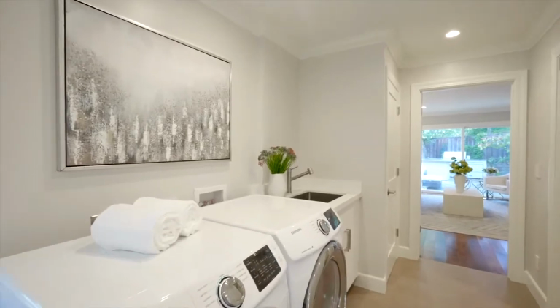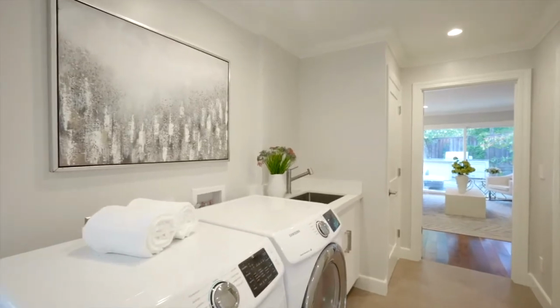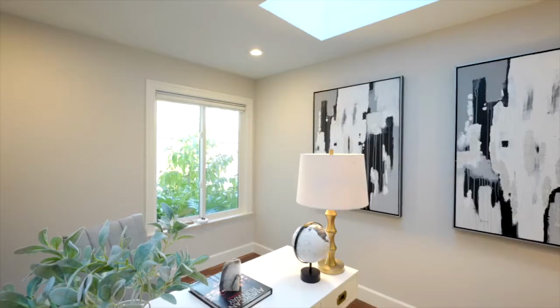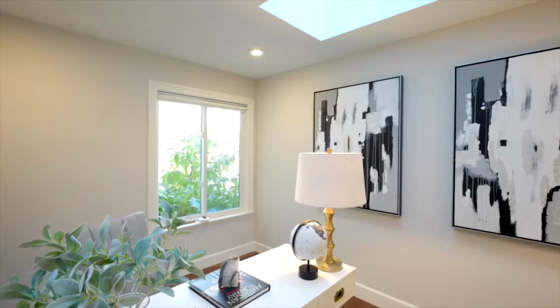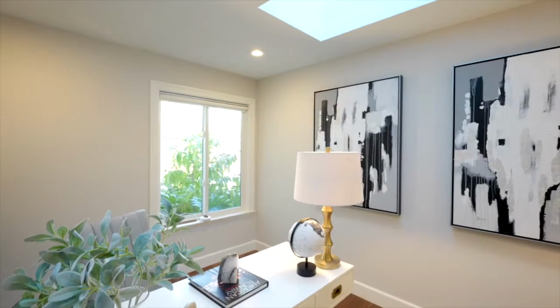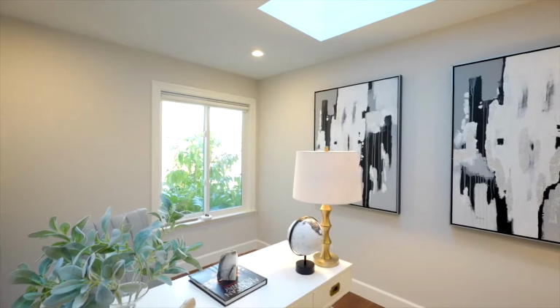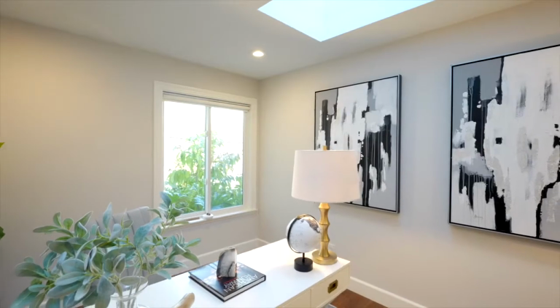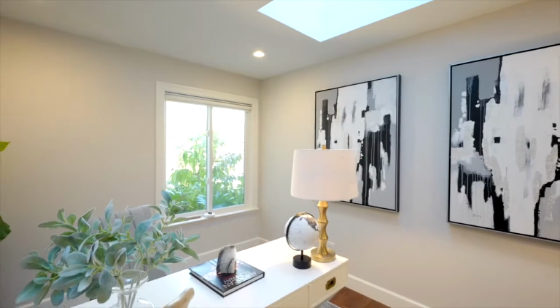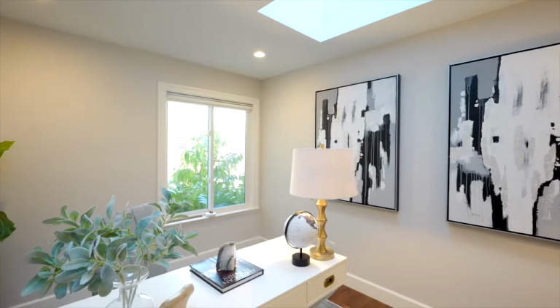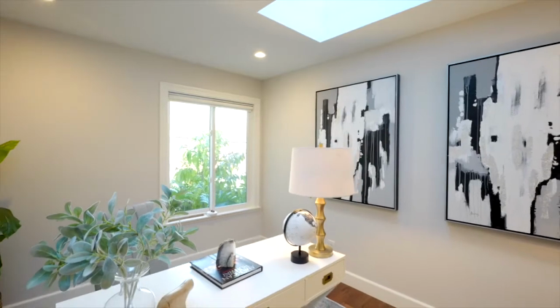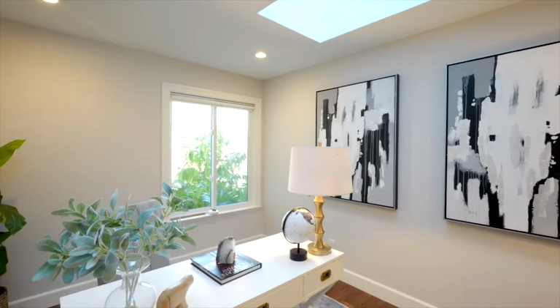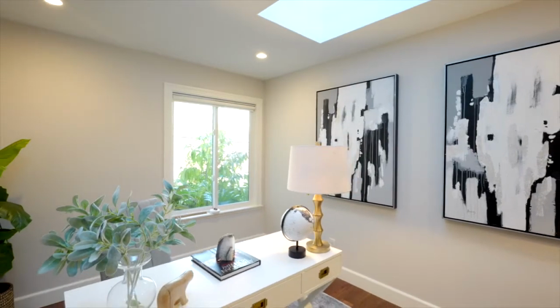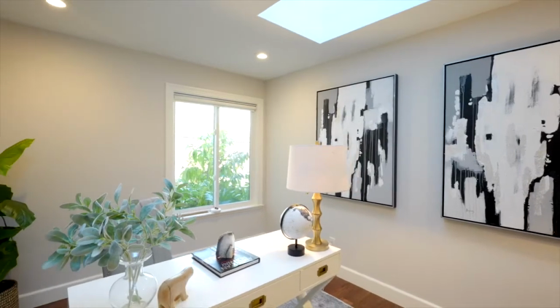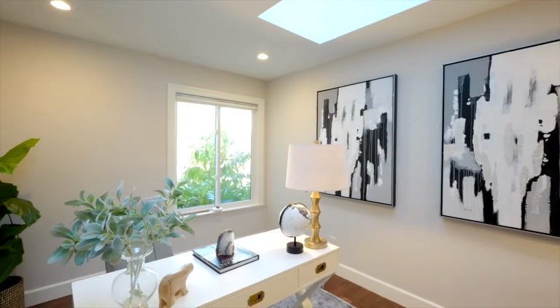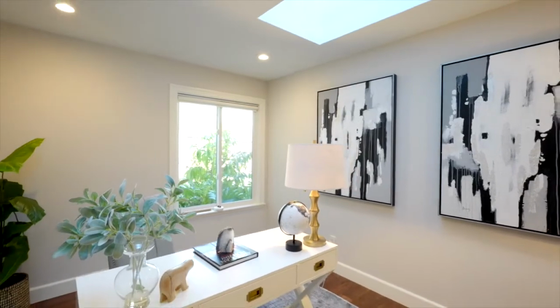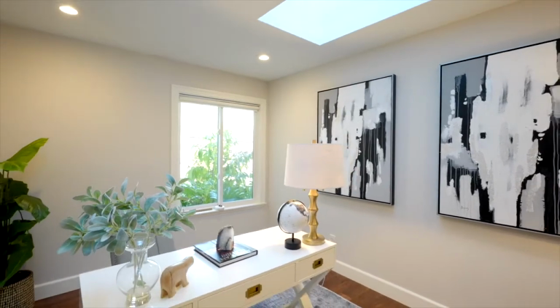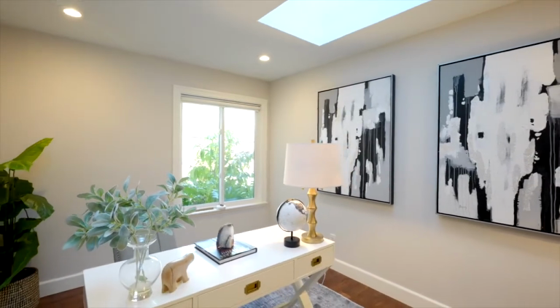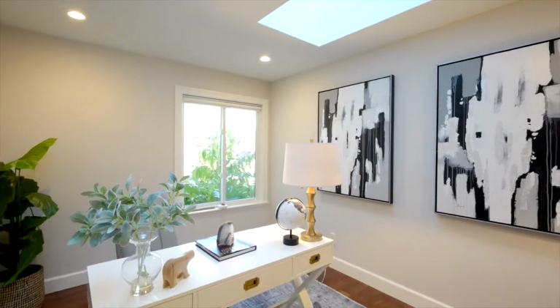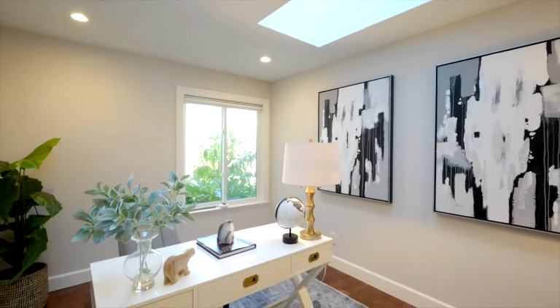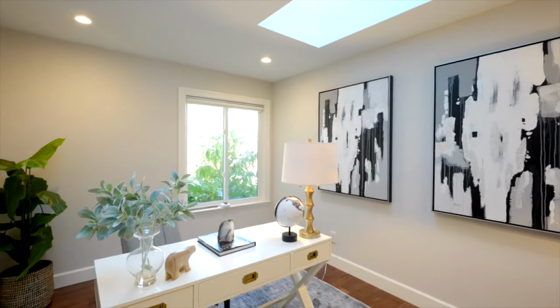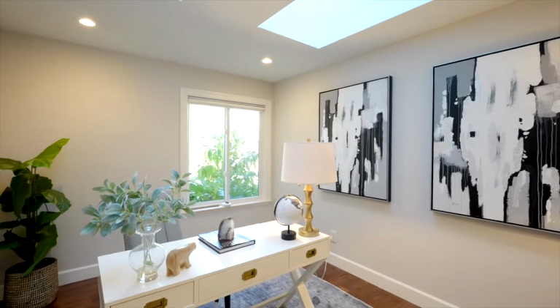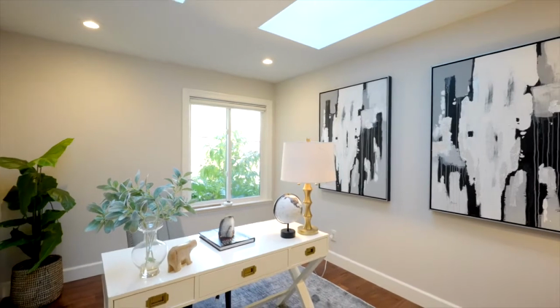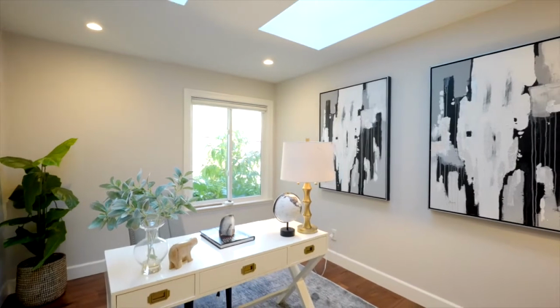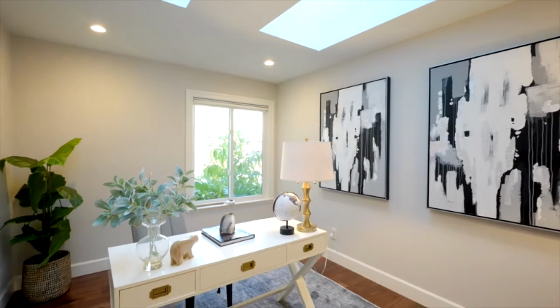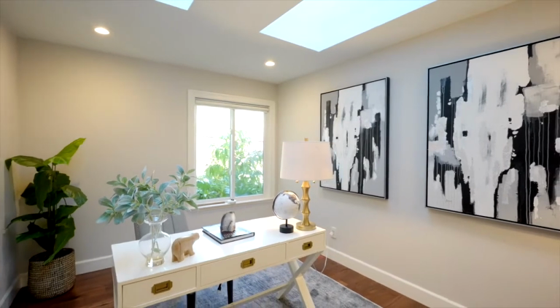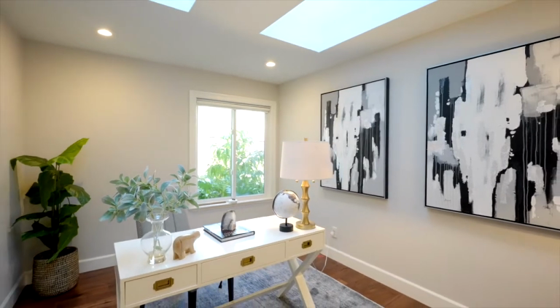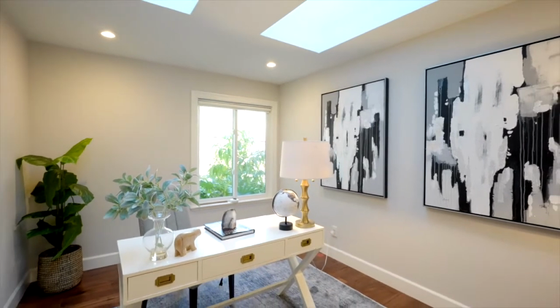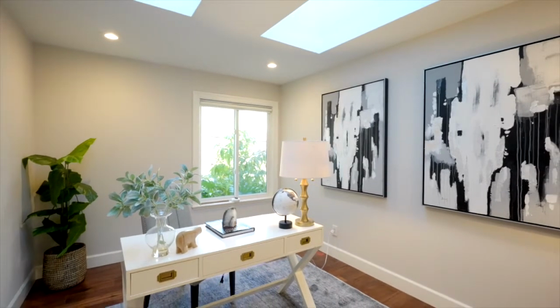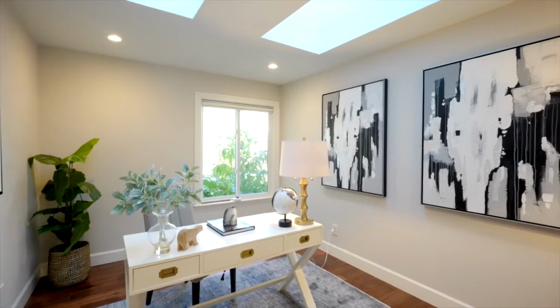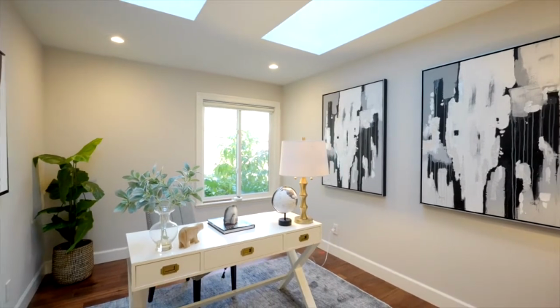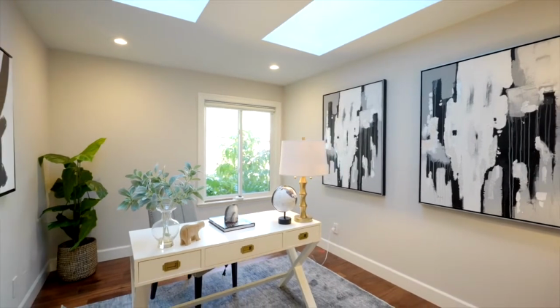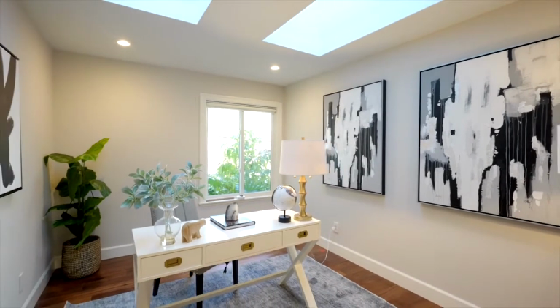The home office was added in 2019 with full permits, and features two large skylights which bring in abundant natural light.